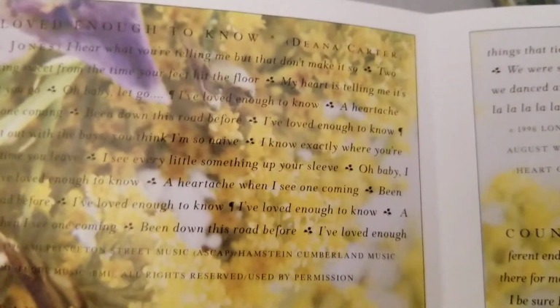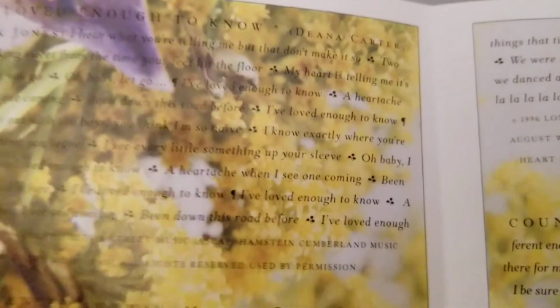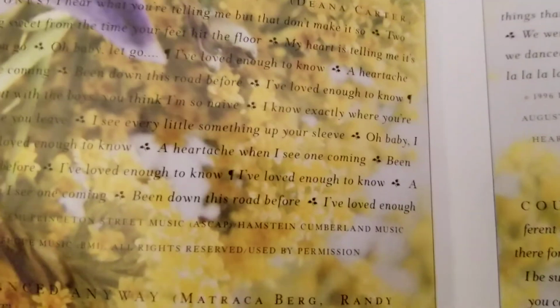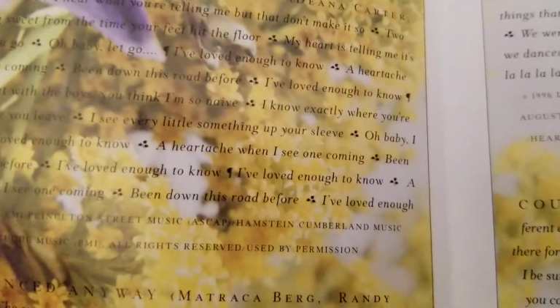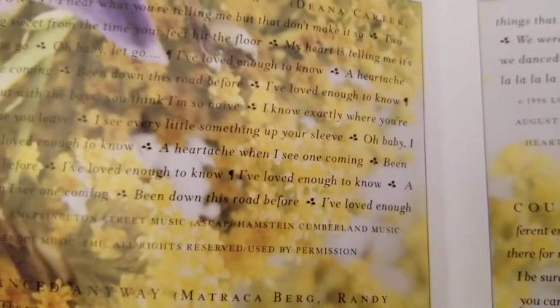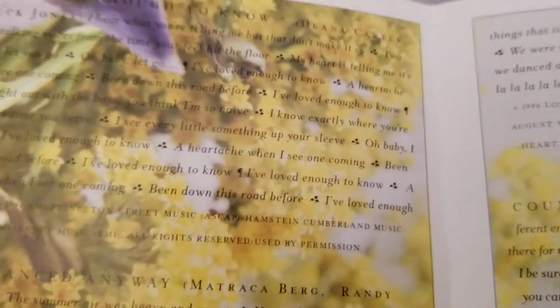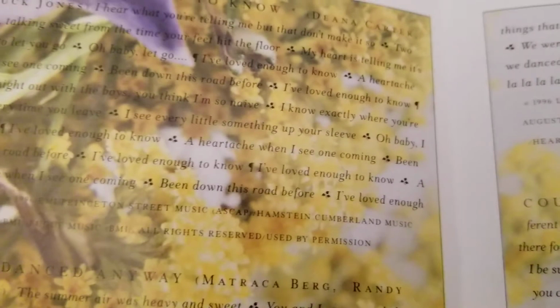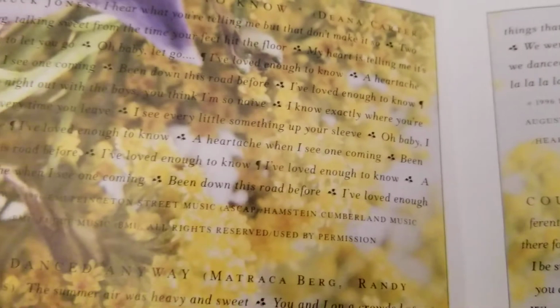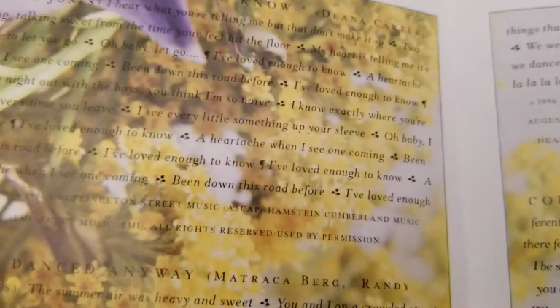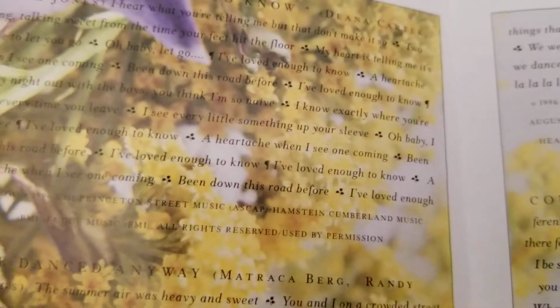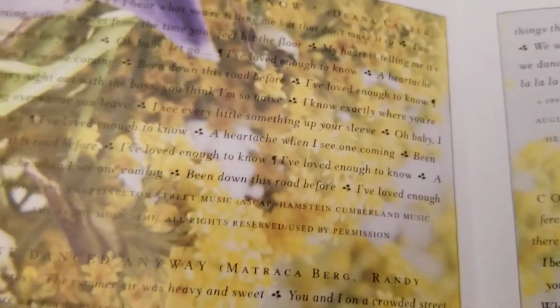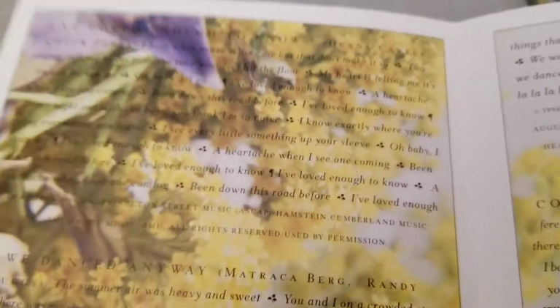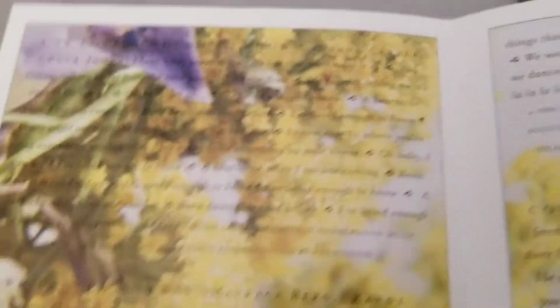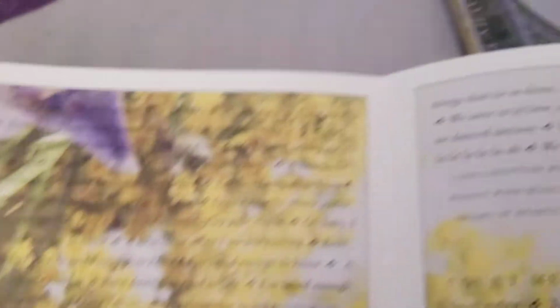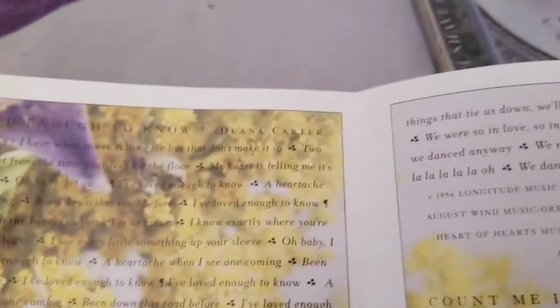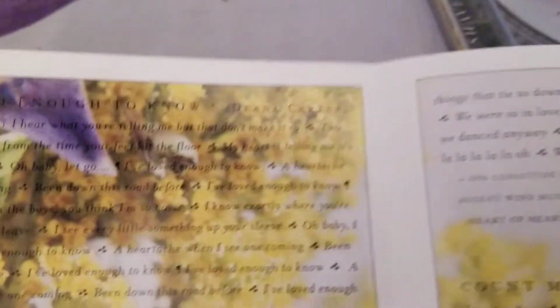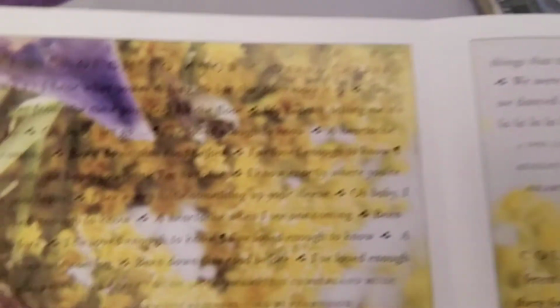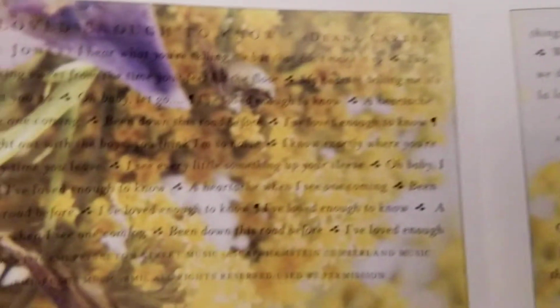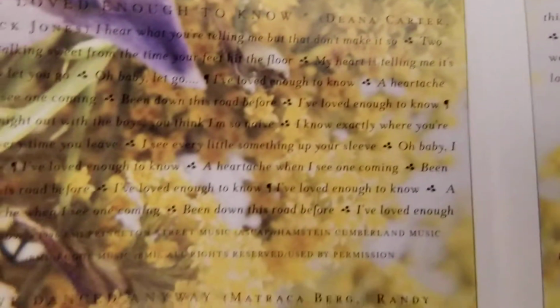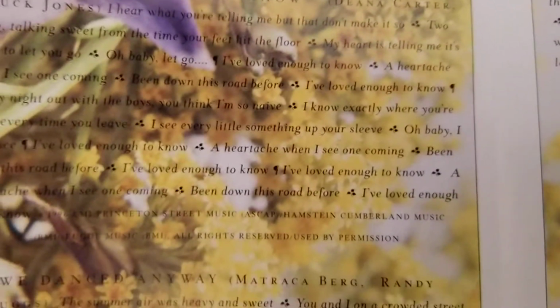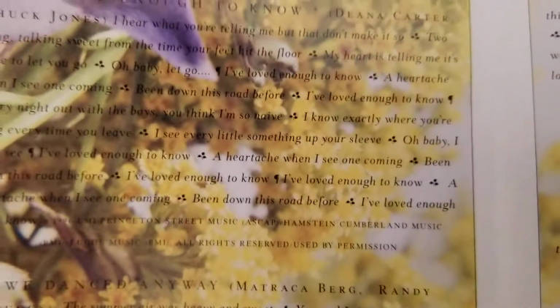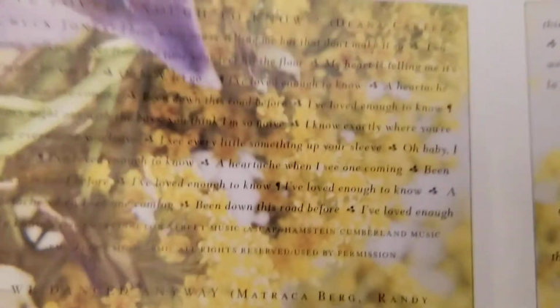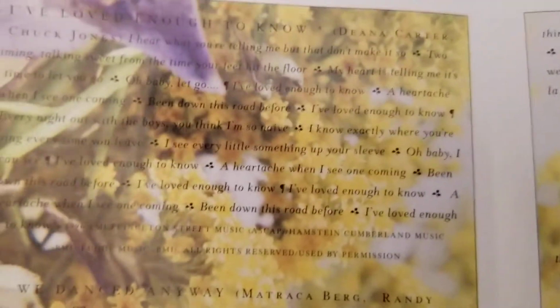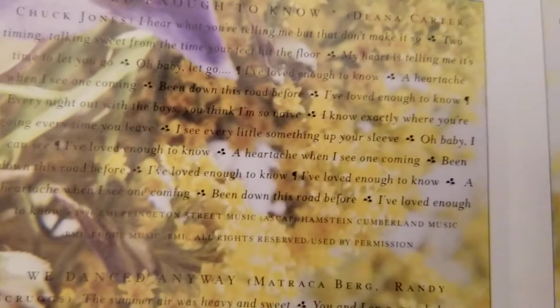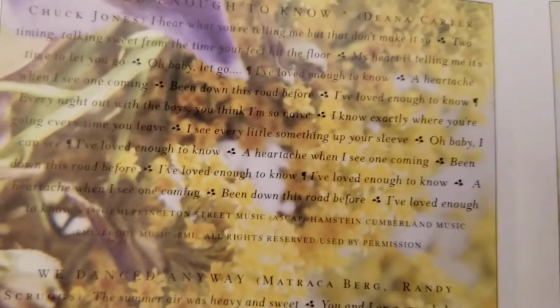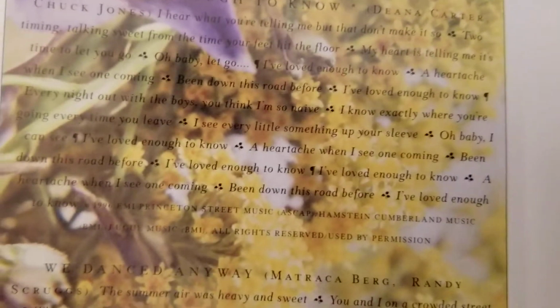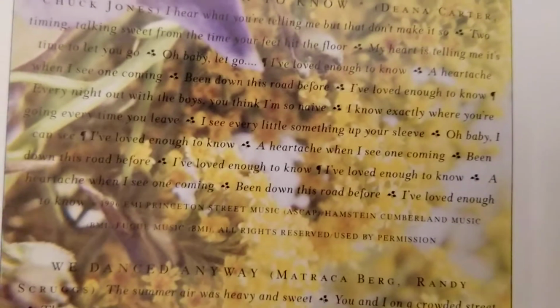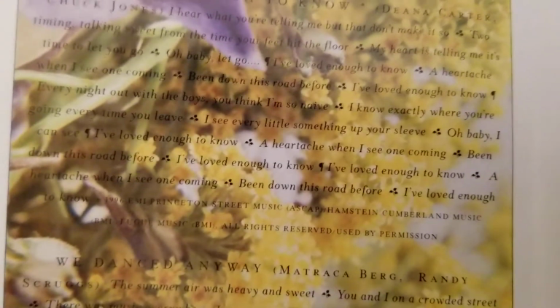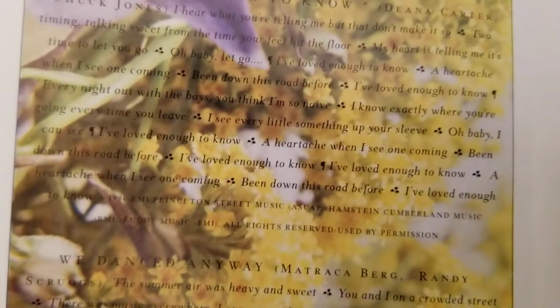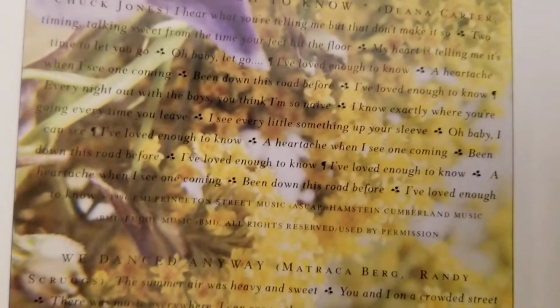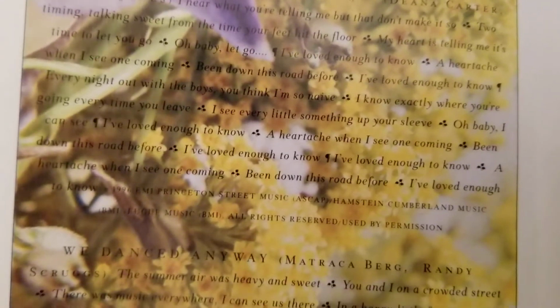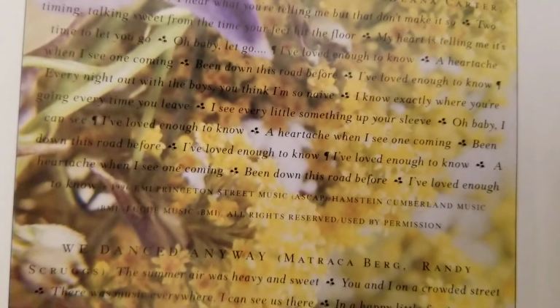Sorry, it's hard to read because of the background that she's got on here.